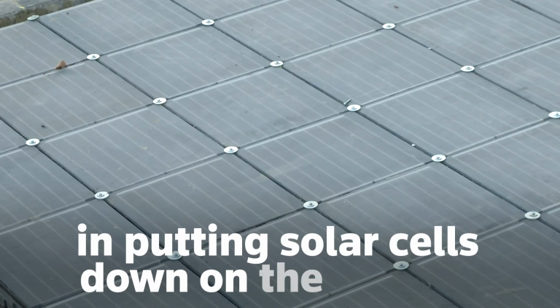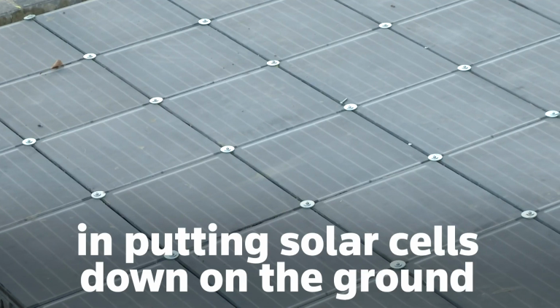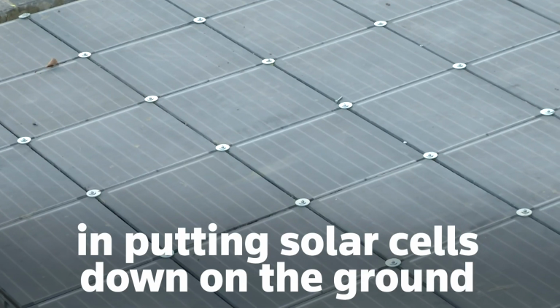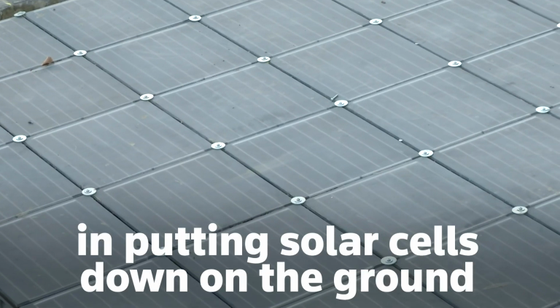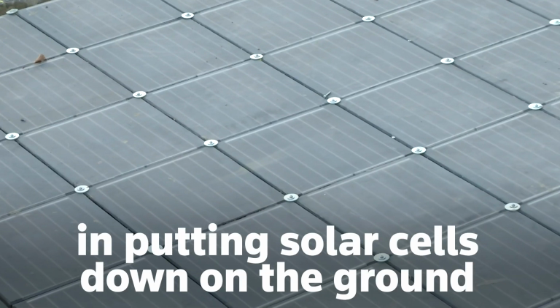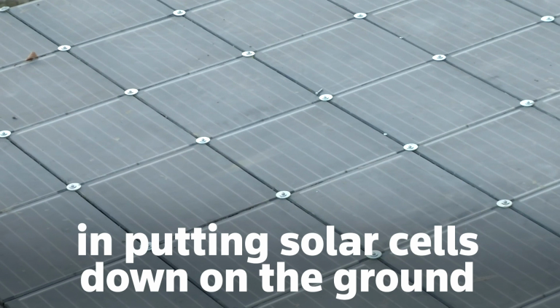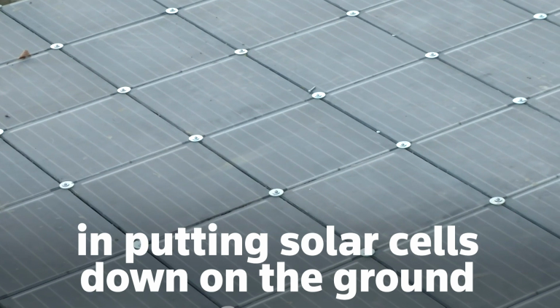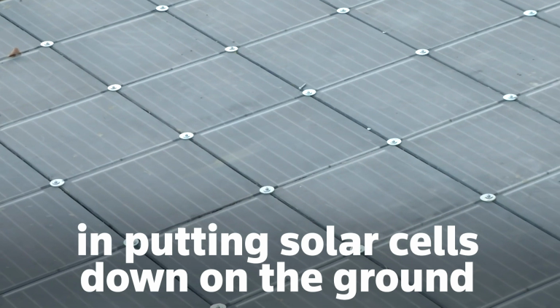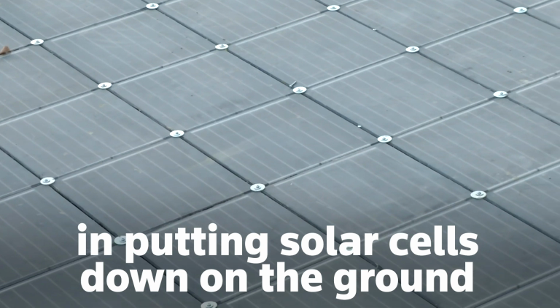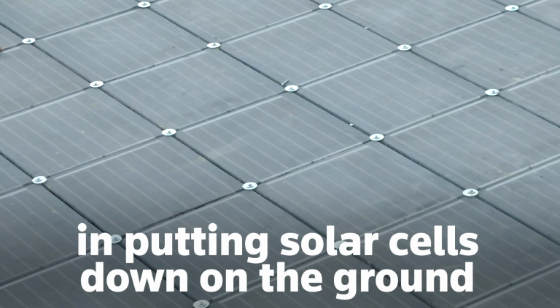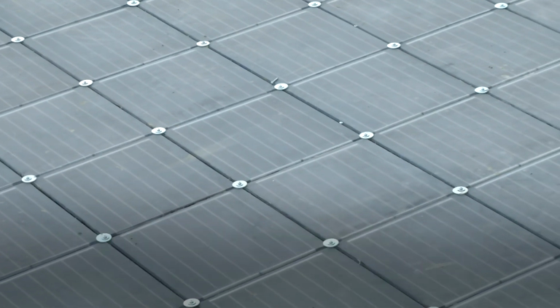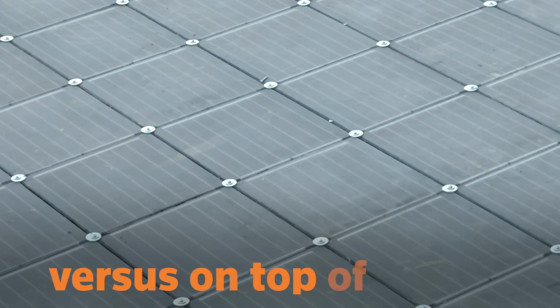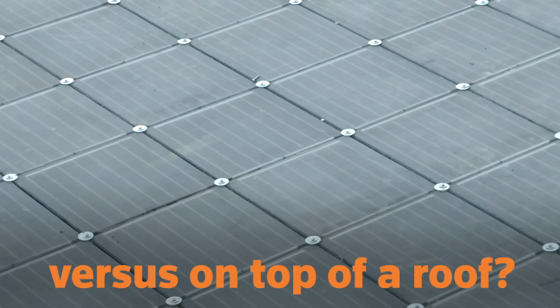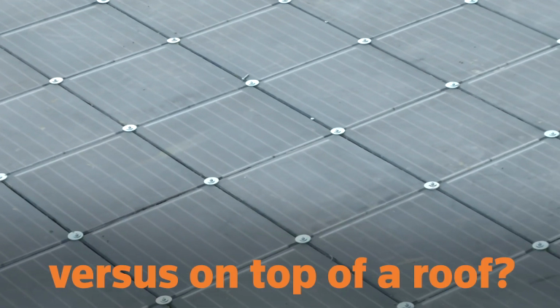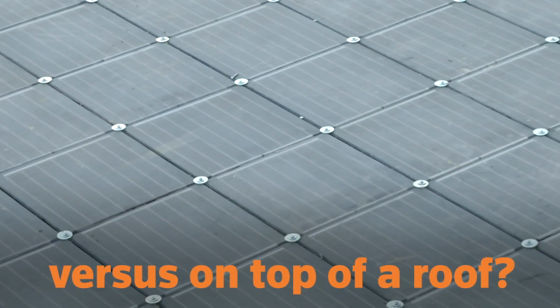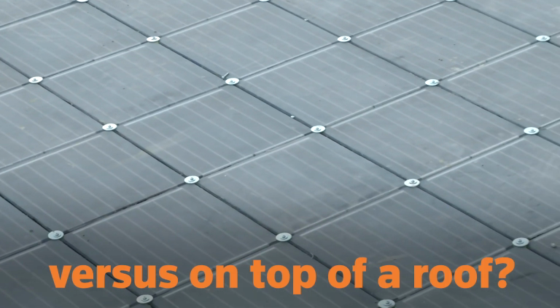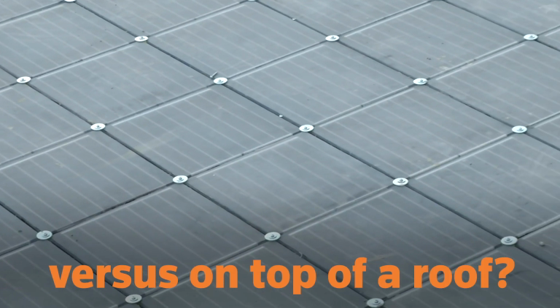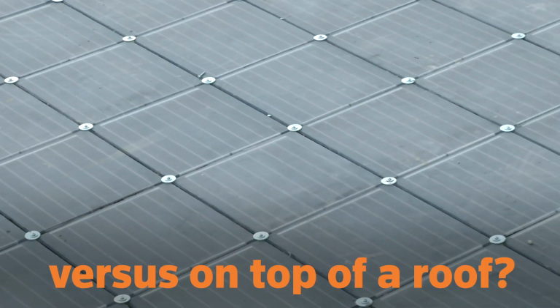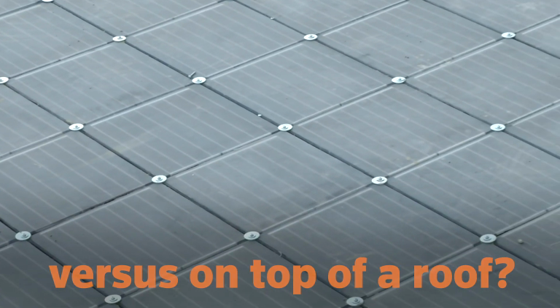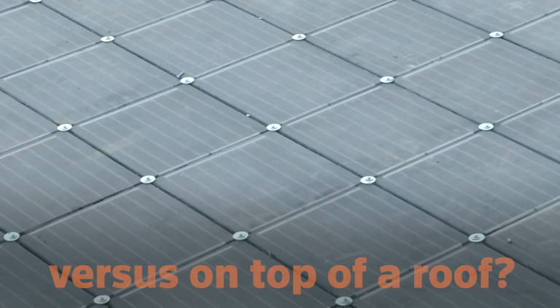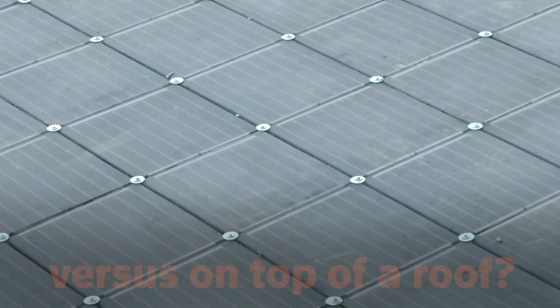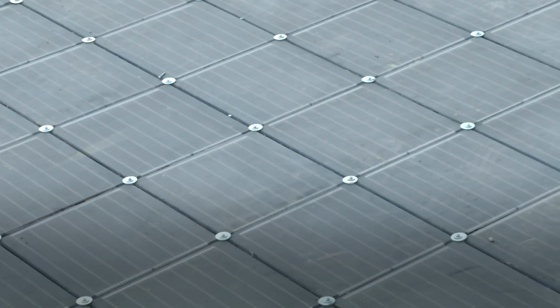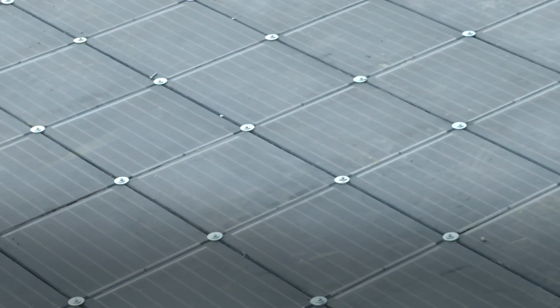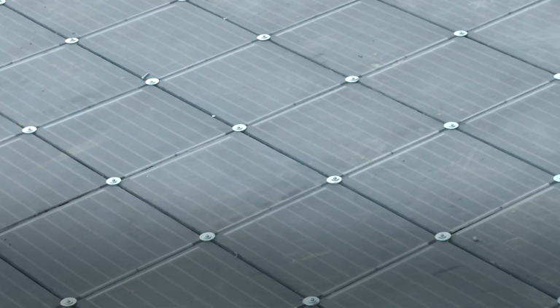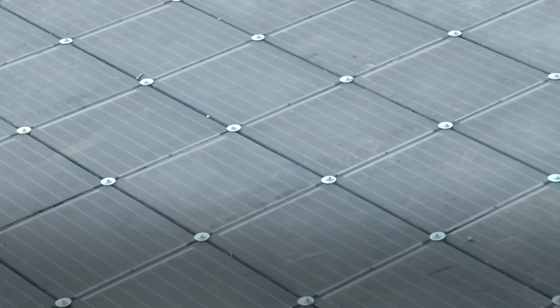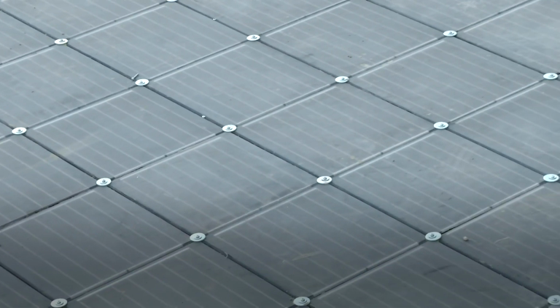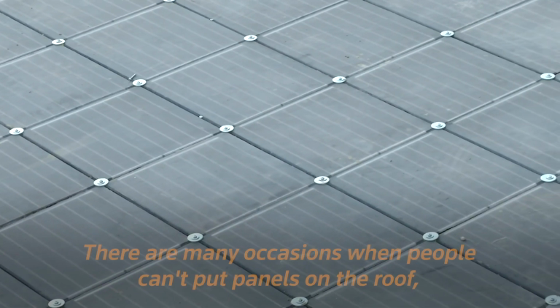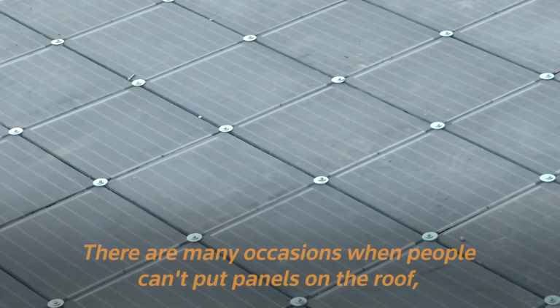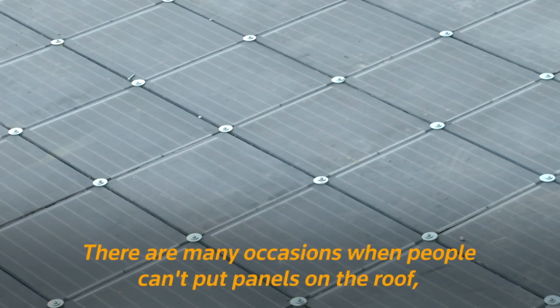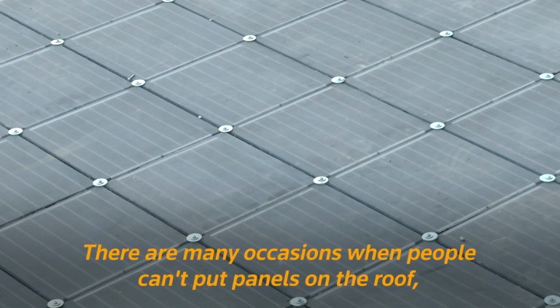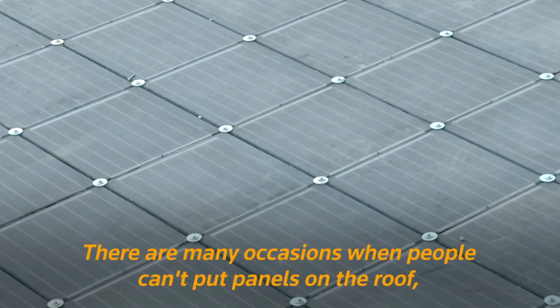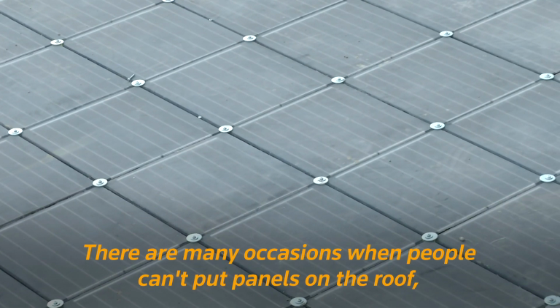But what's the advantage in putting solar cells down on the ground versus on top of a roof? There are a lot of applications where the user can't put panels on a roof.